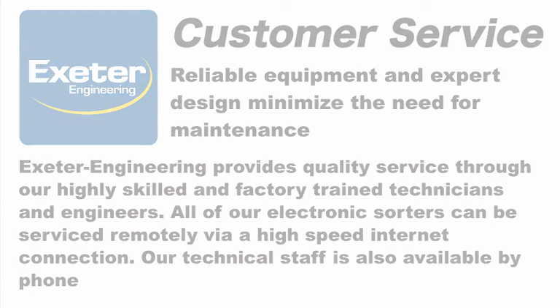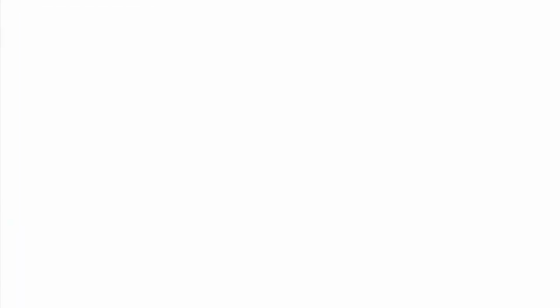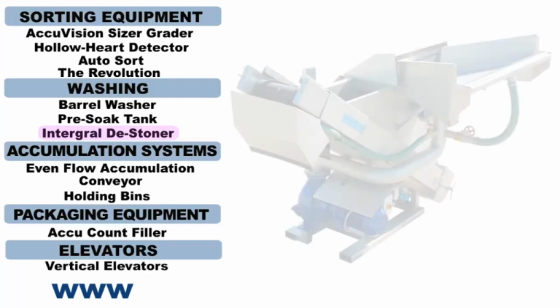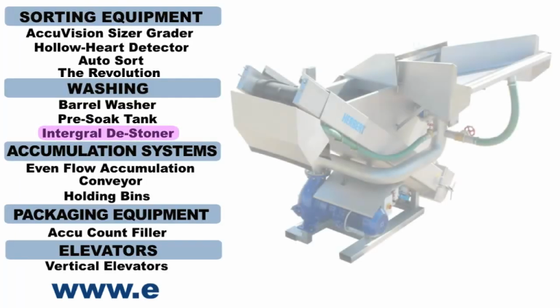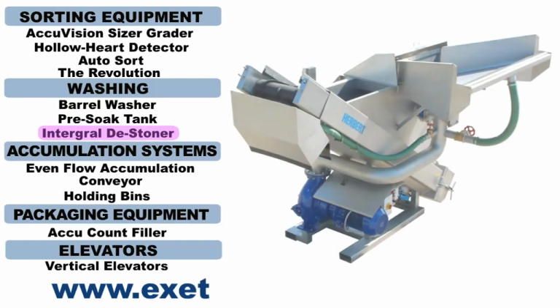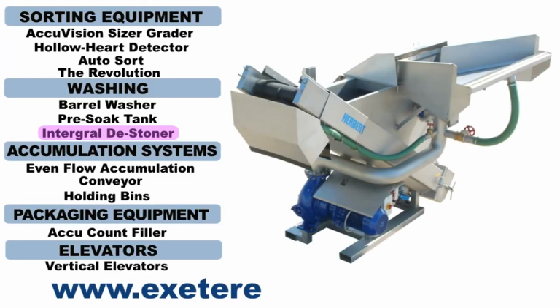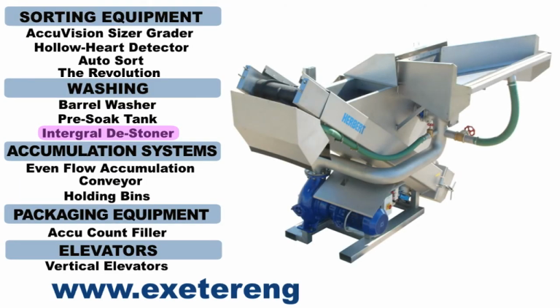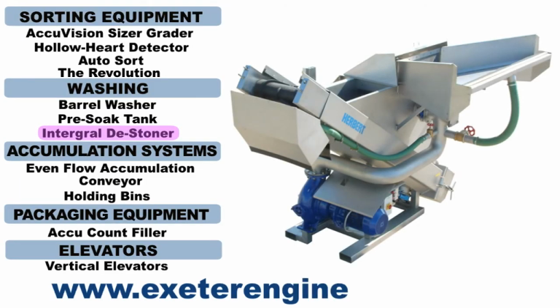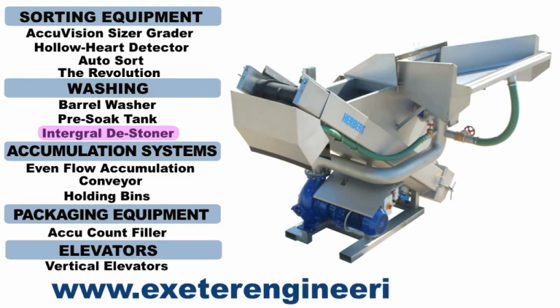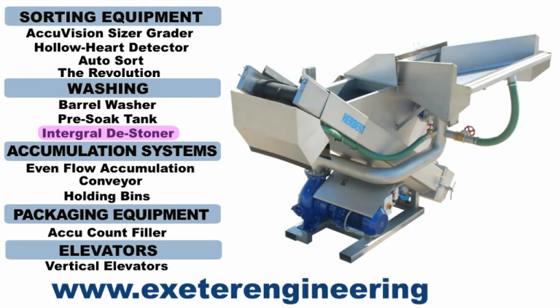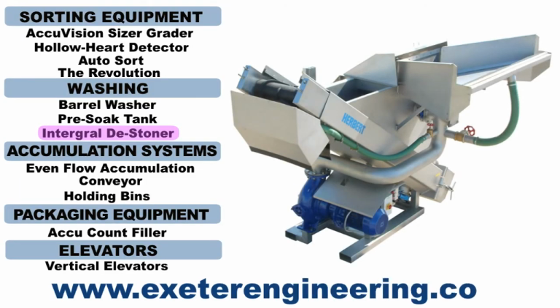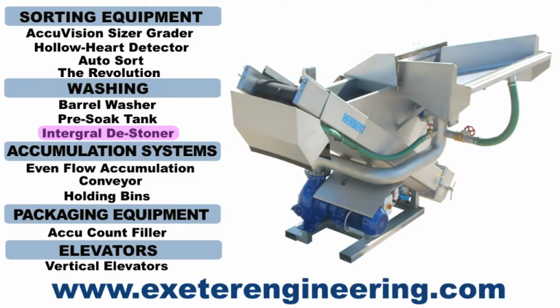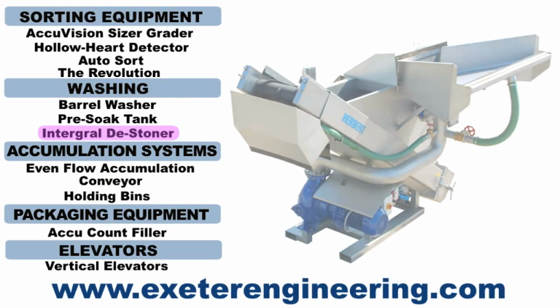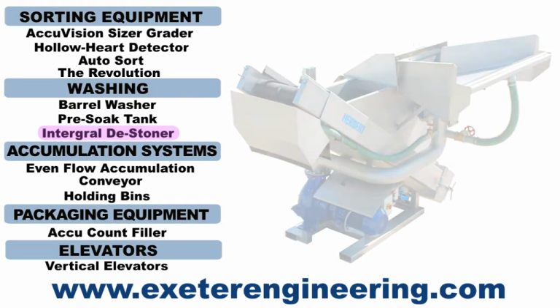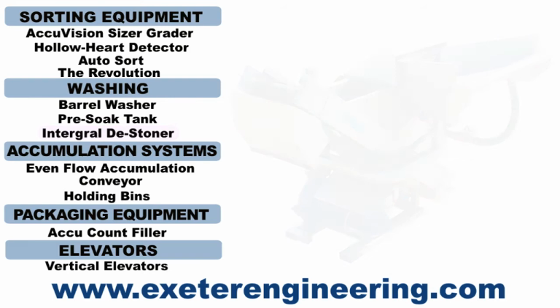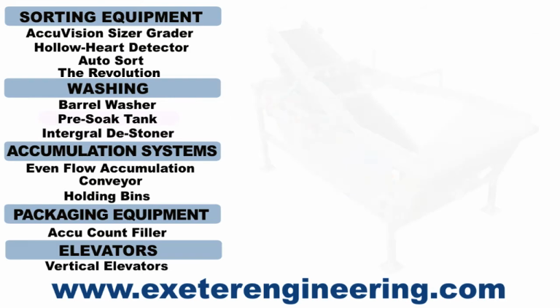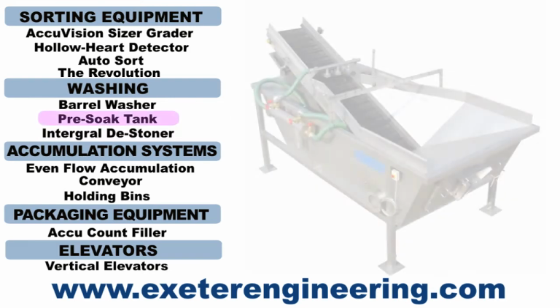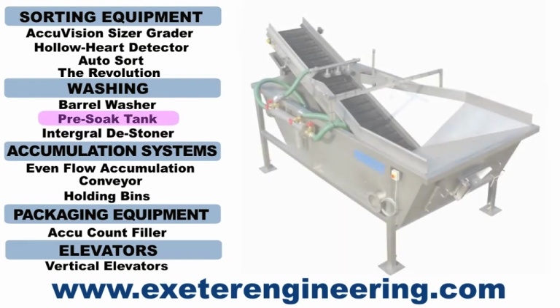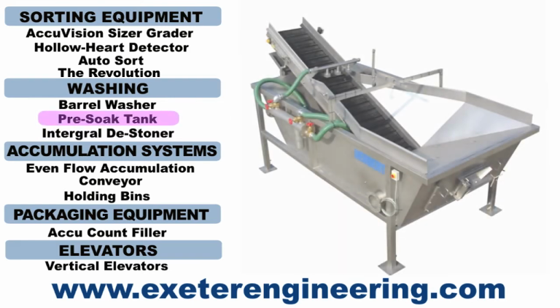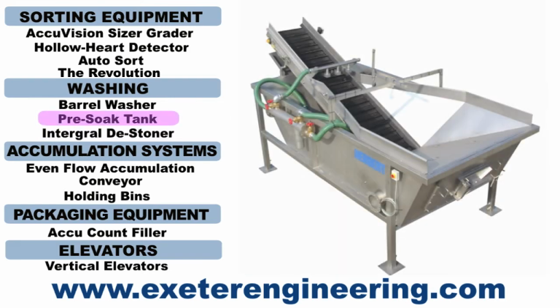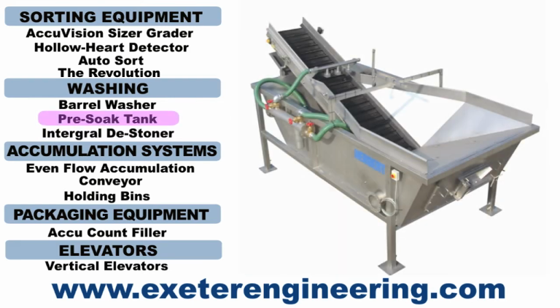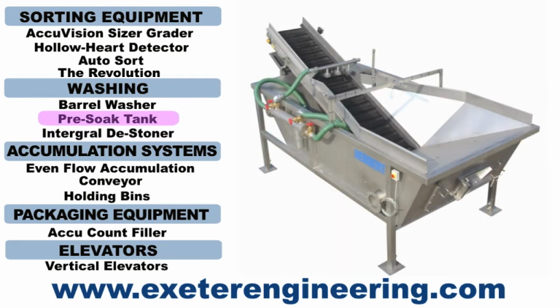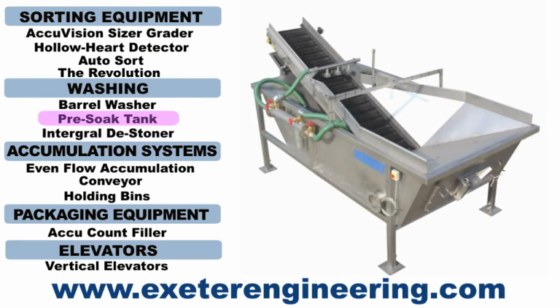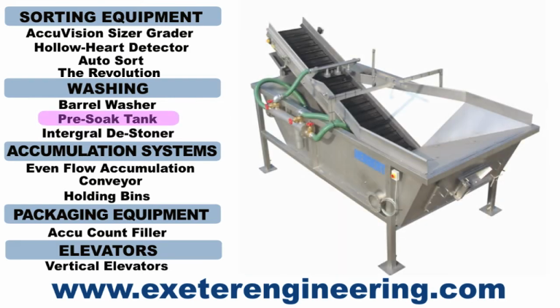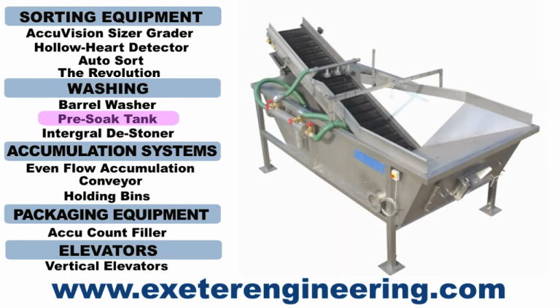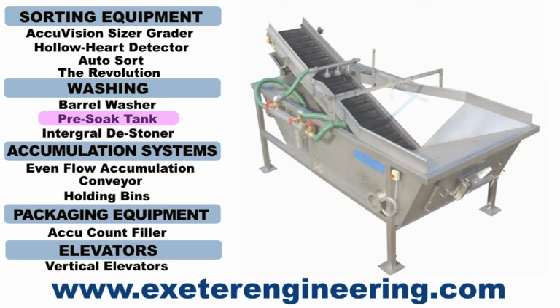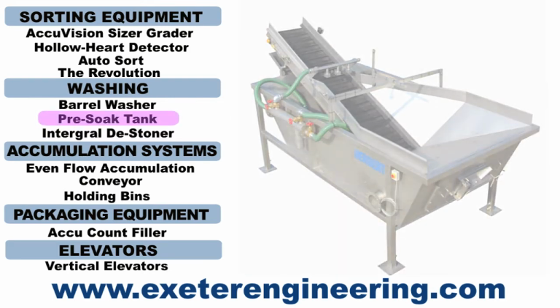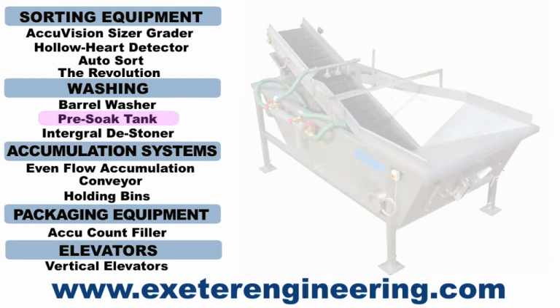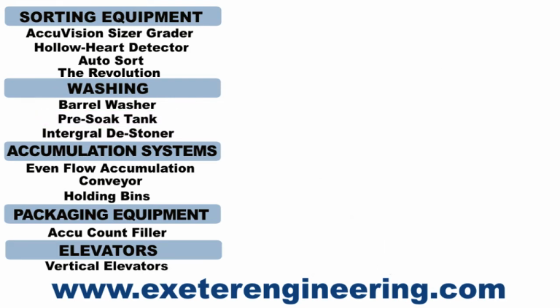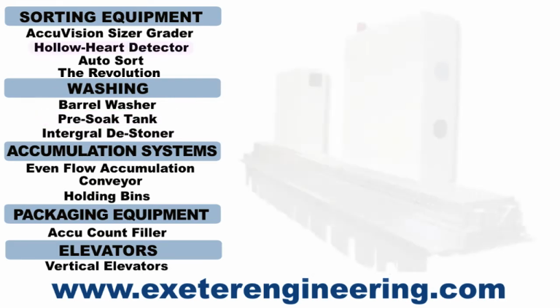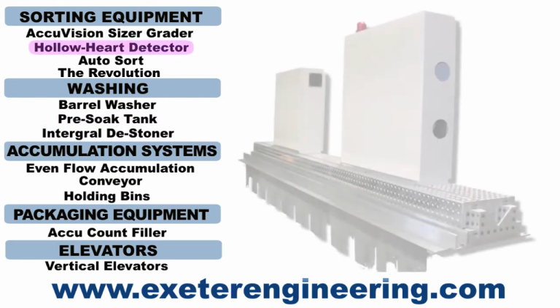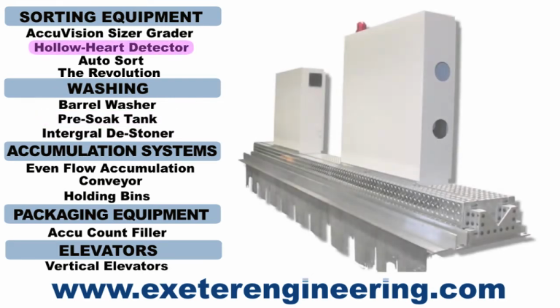Don't forget to check us out on the web at ExeterEngineering.com for more information on our latest systems and technologies.